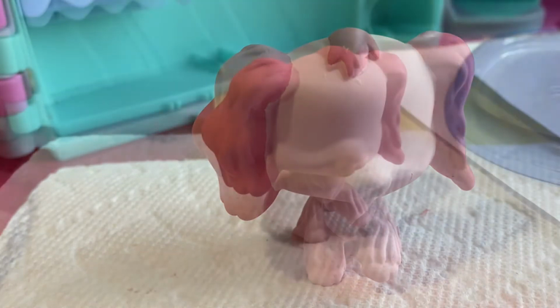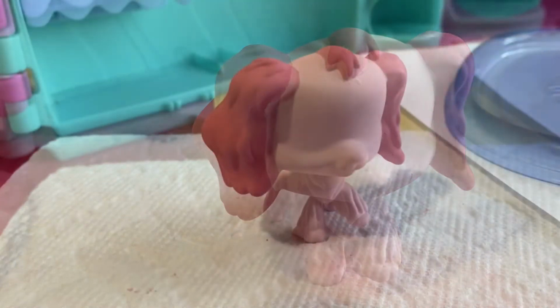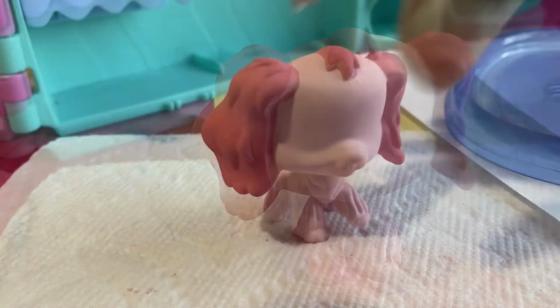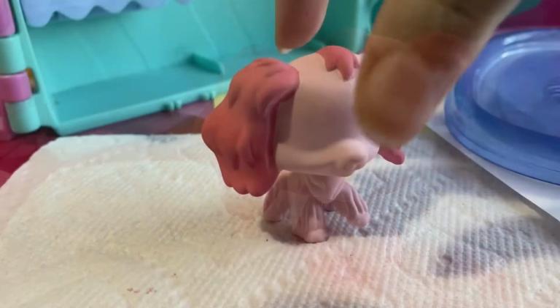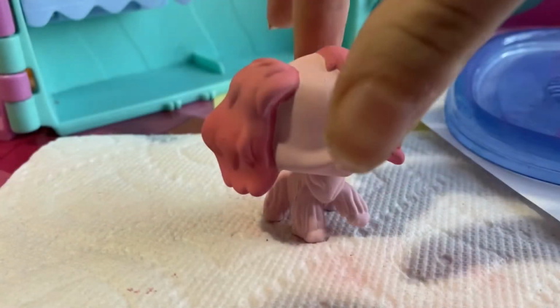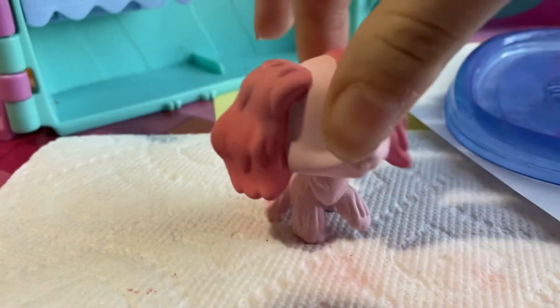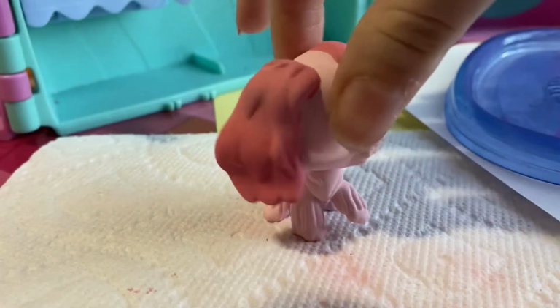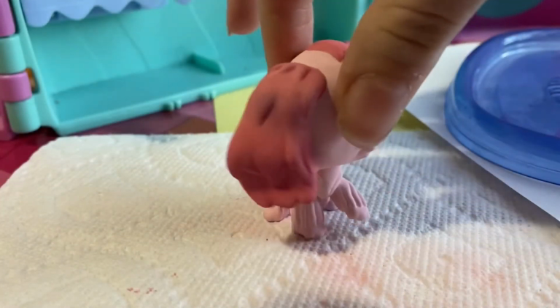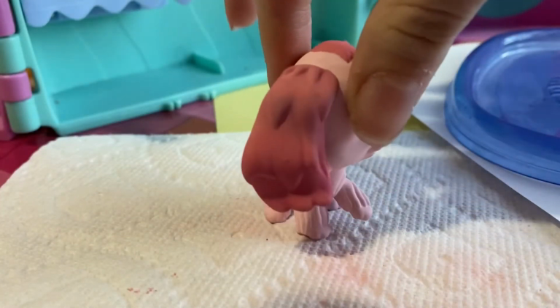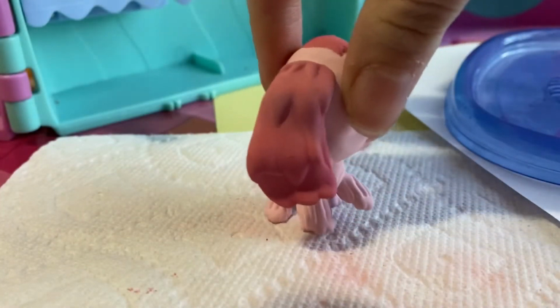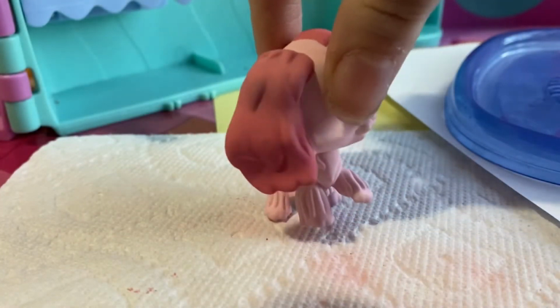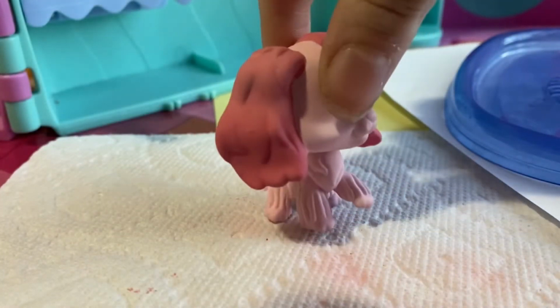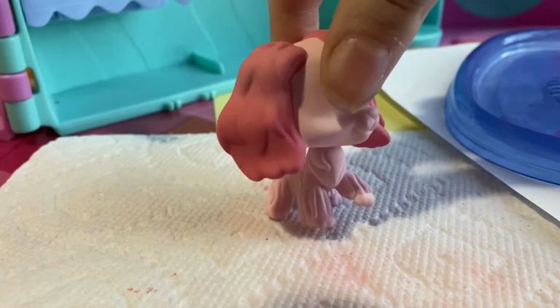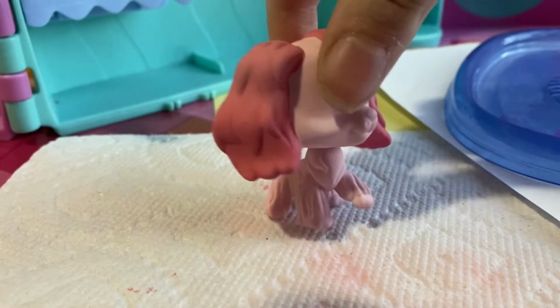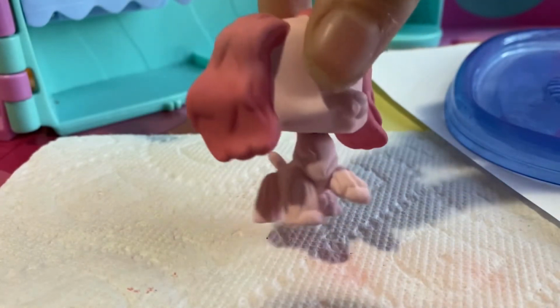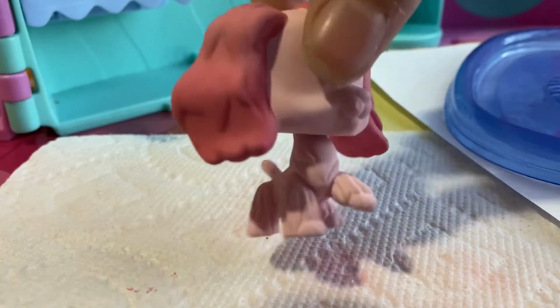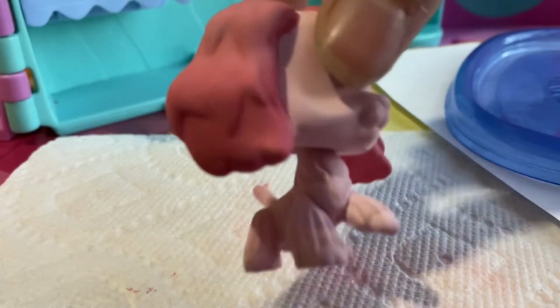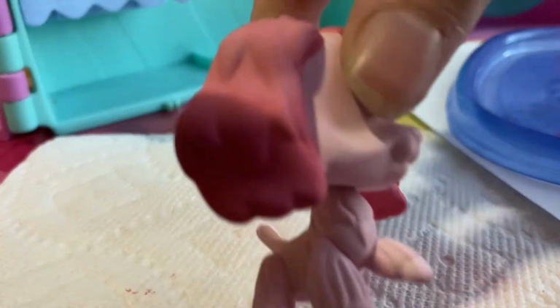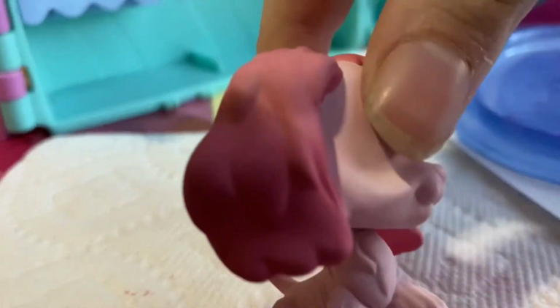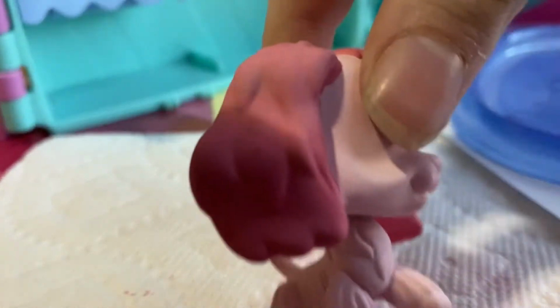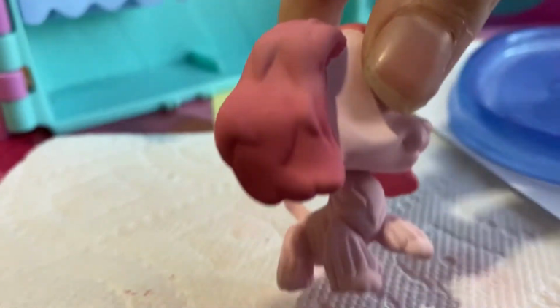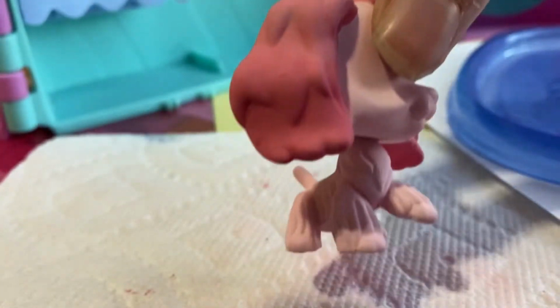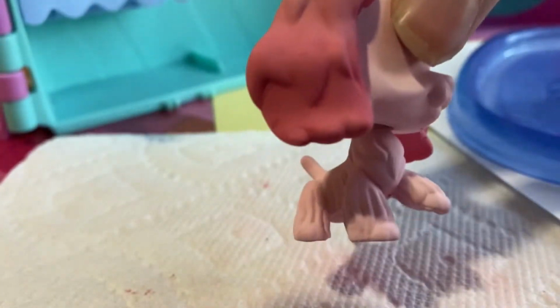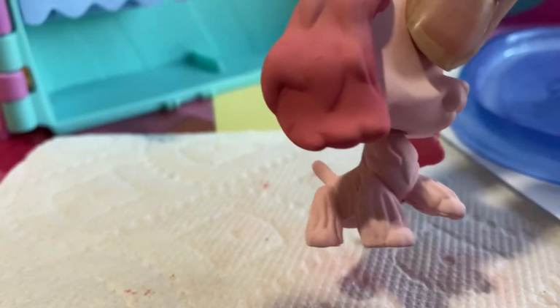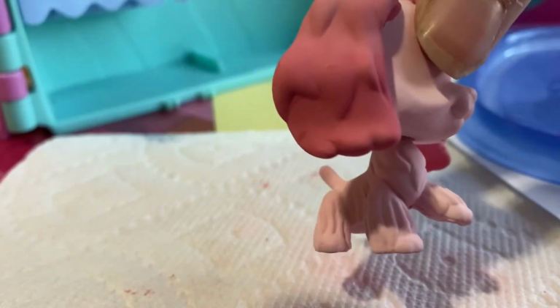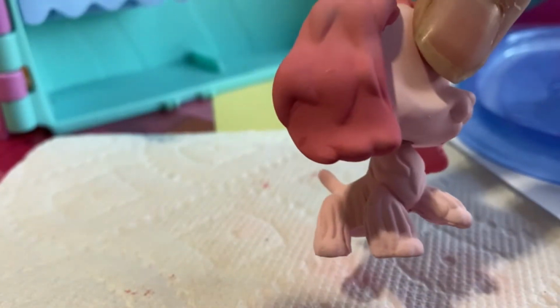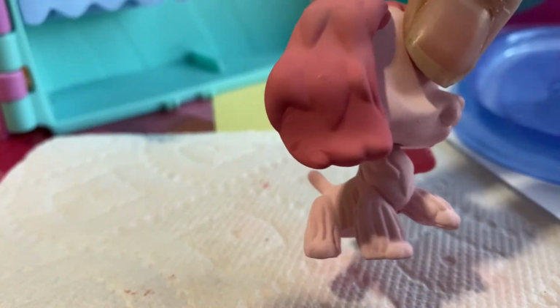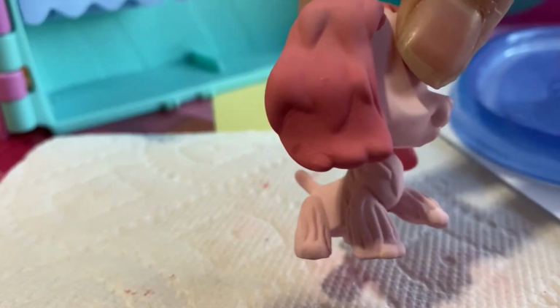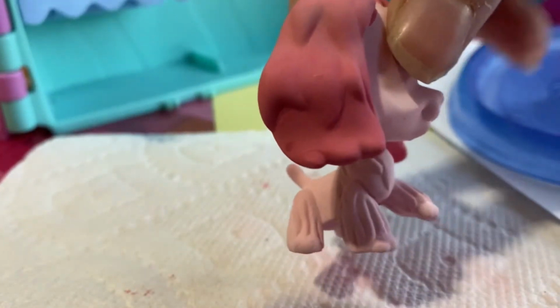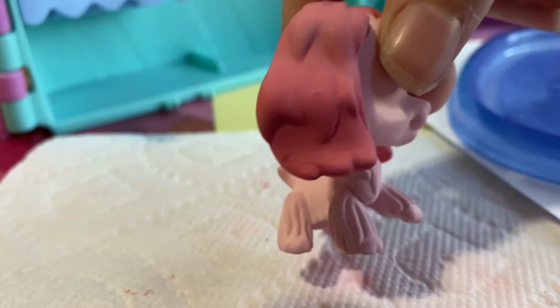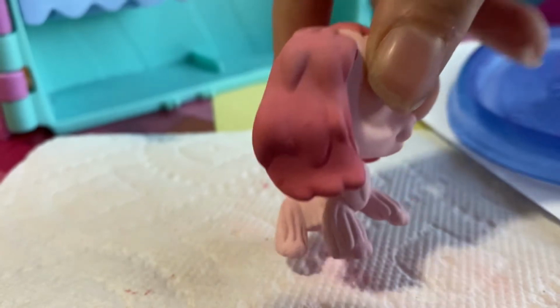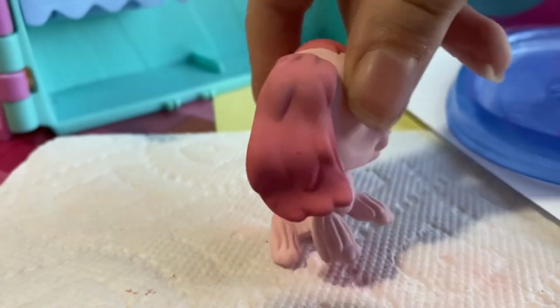I just spray painted the ears with a dark coat.